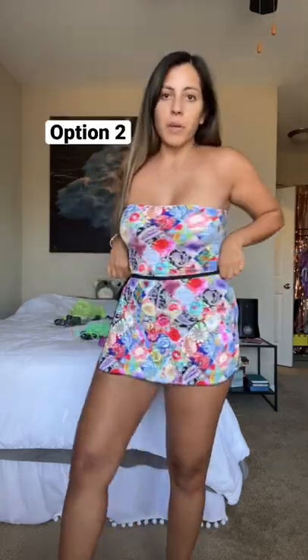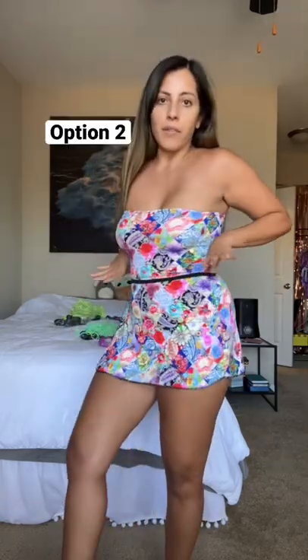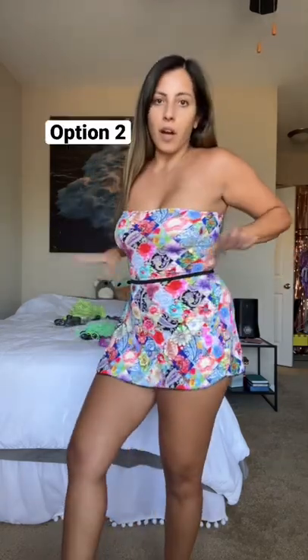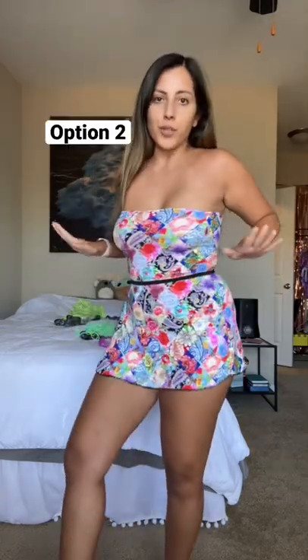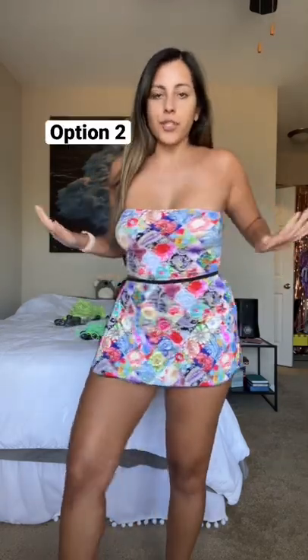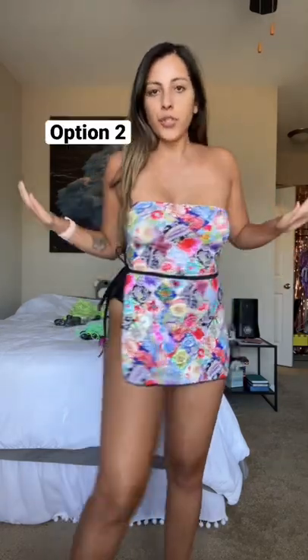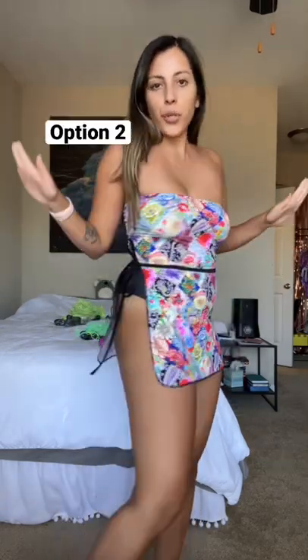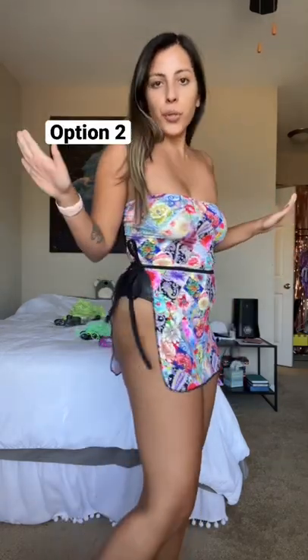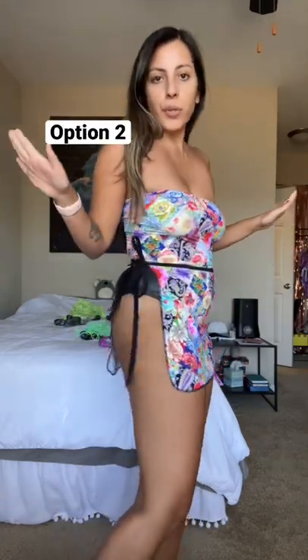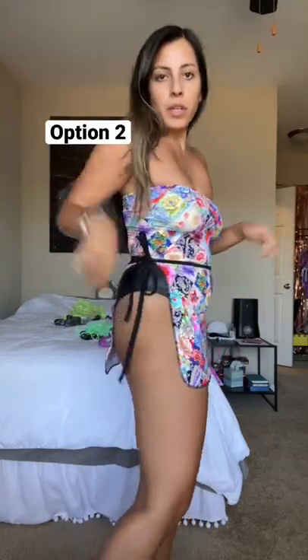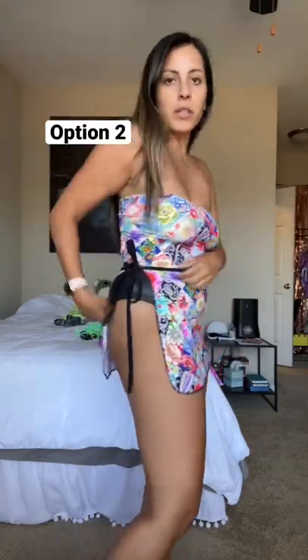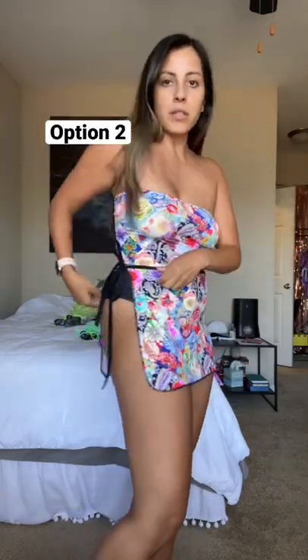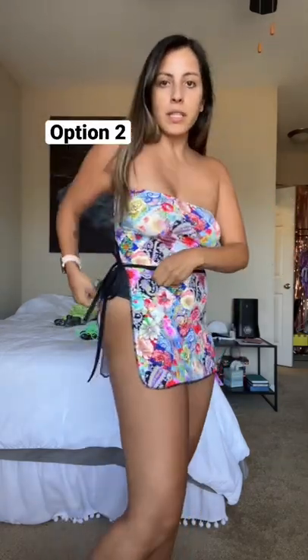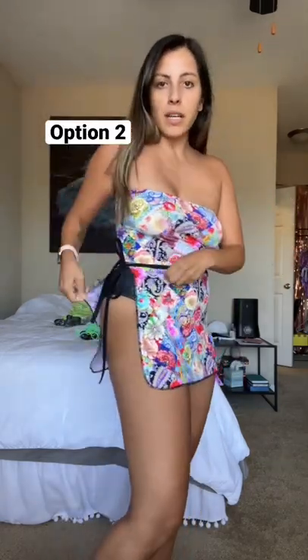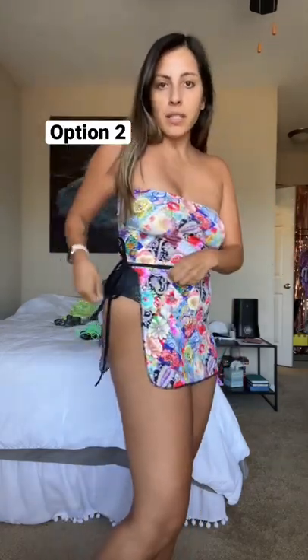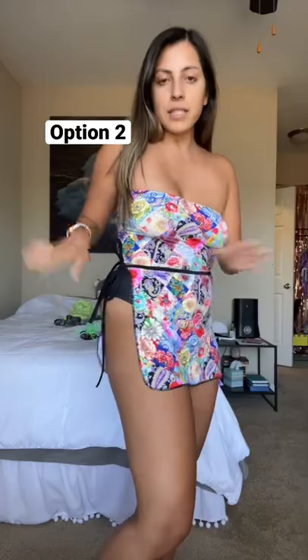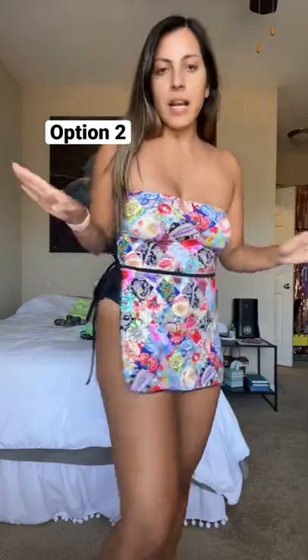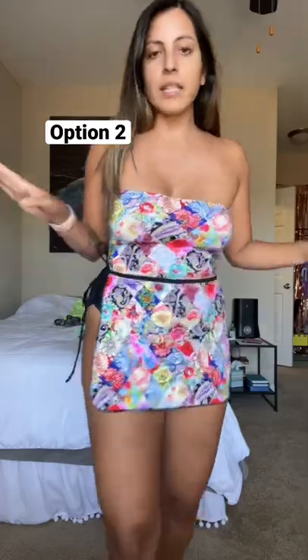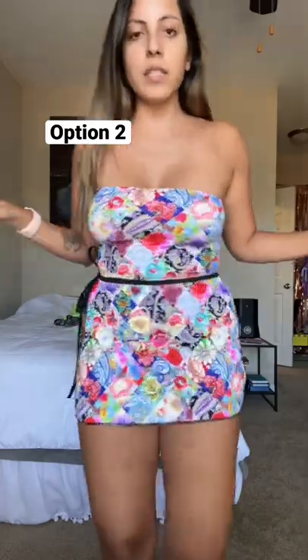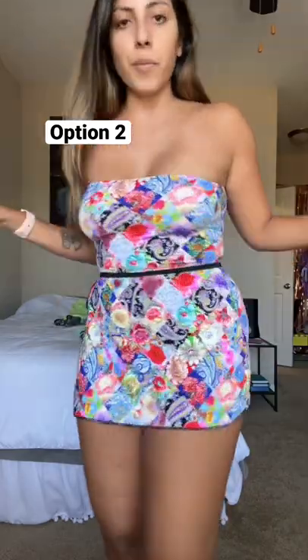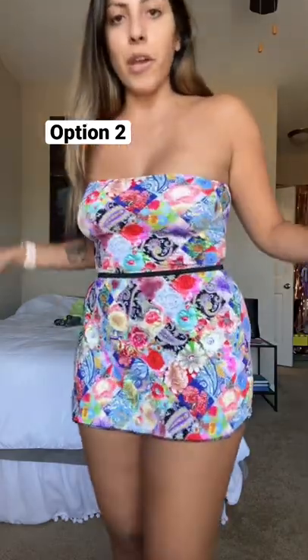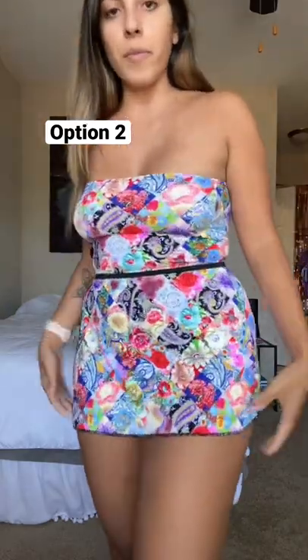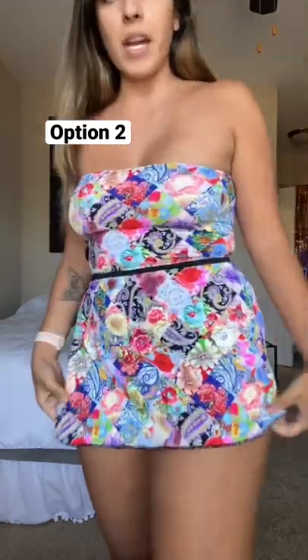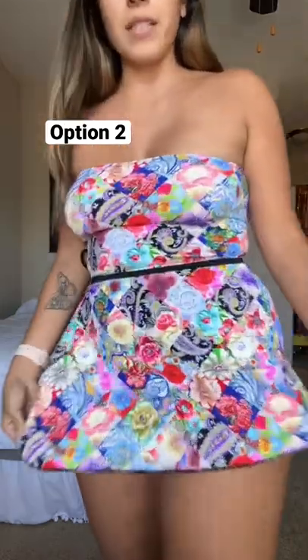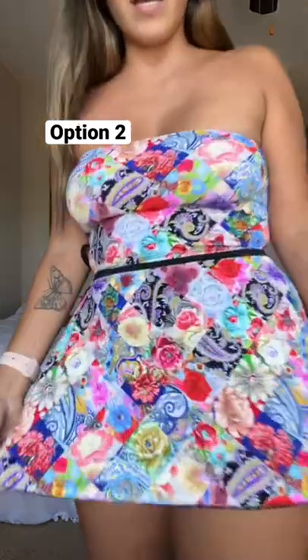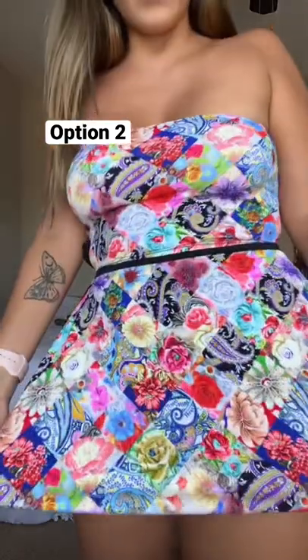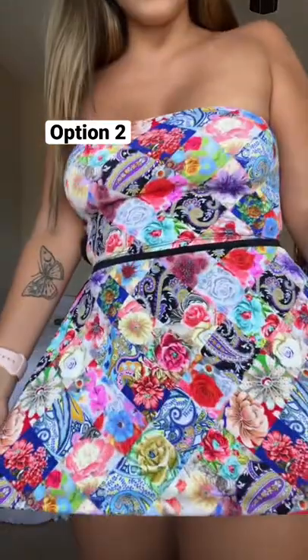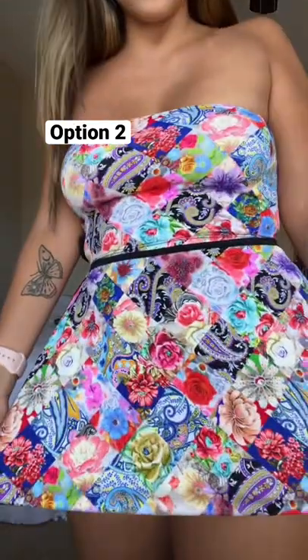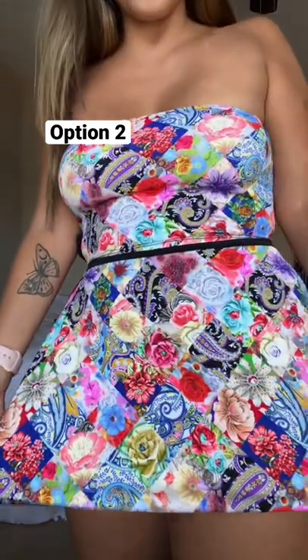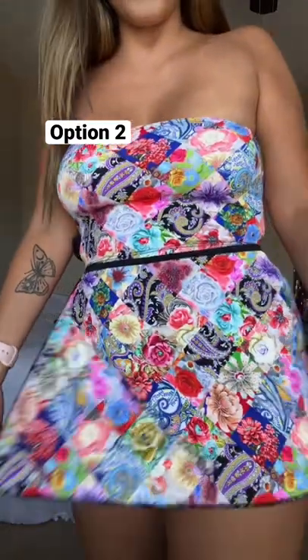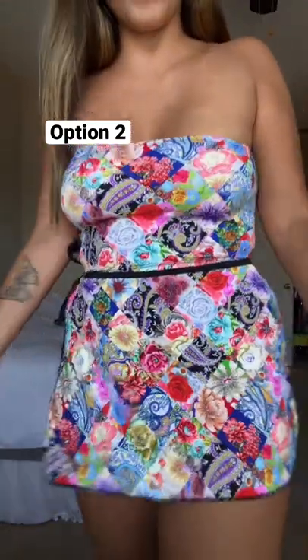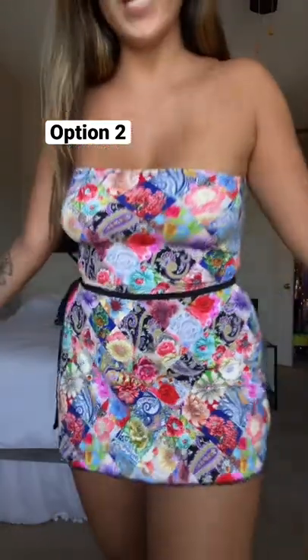We have option two. Put a little slit on the side. This is from Rave With Me Hente. Here's a close-up of the print.